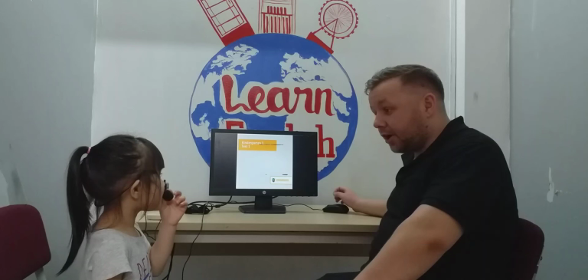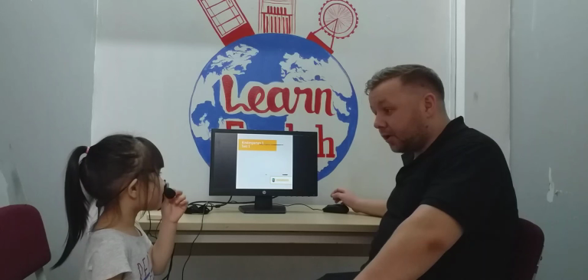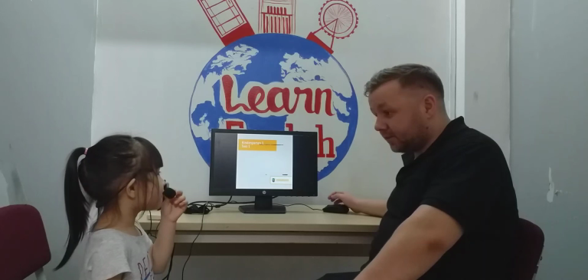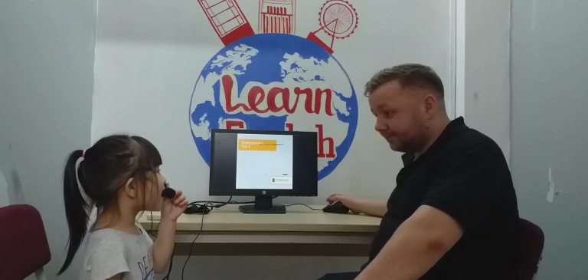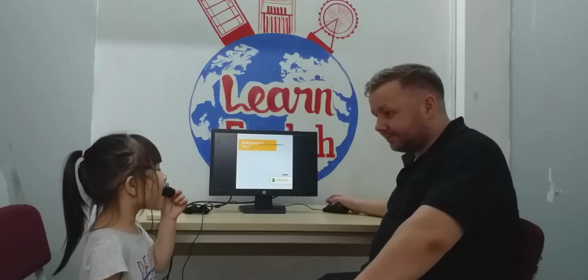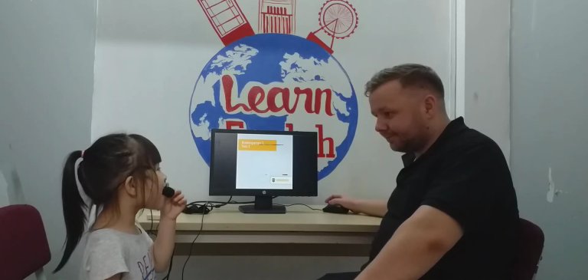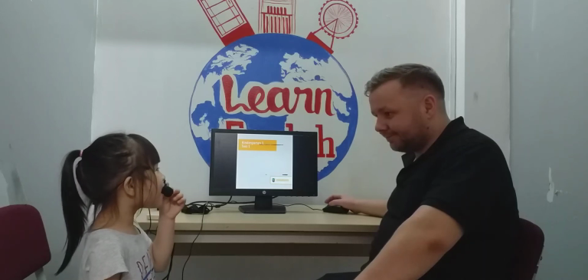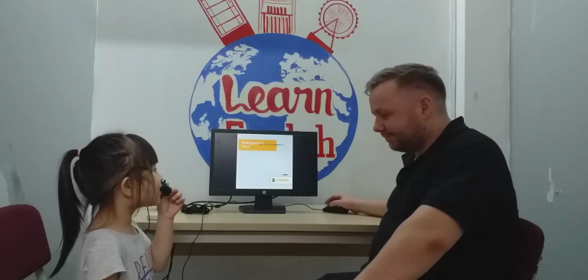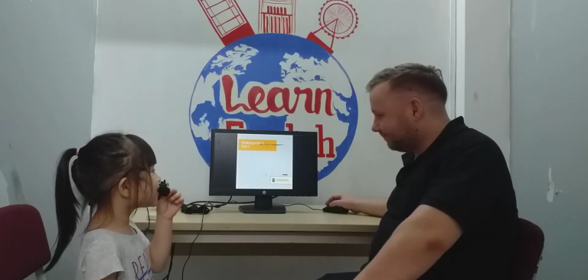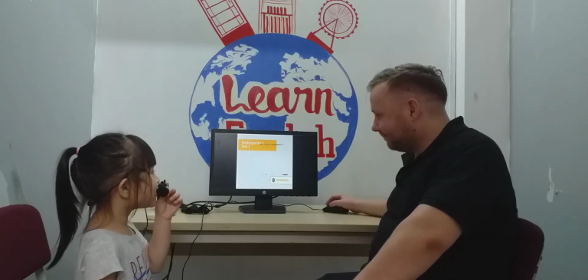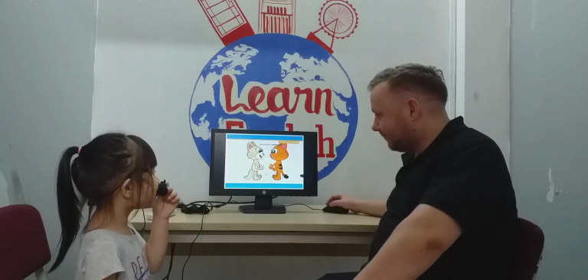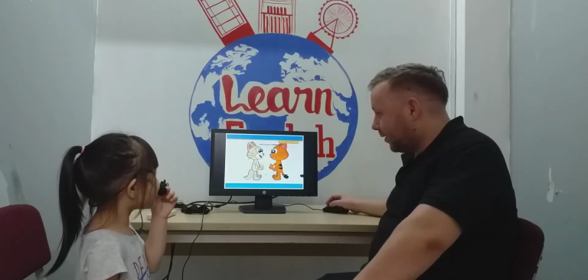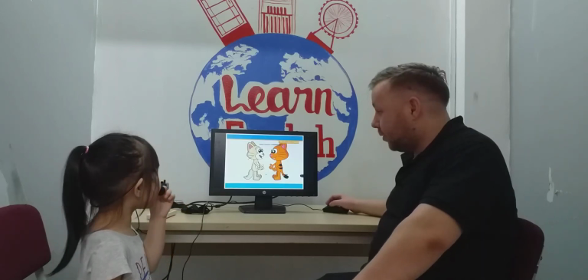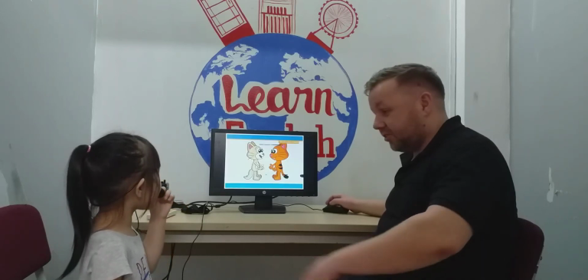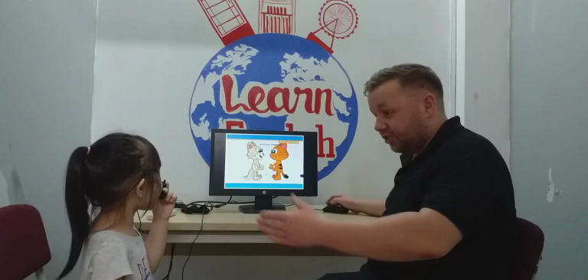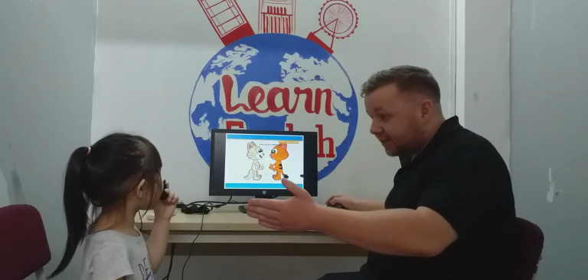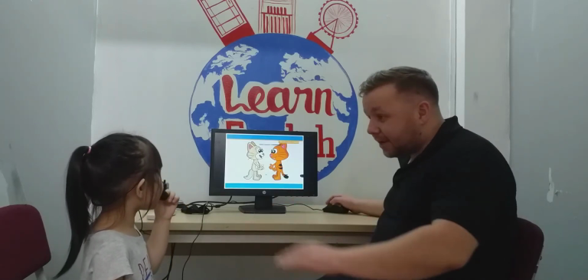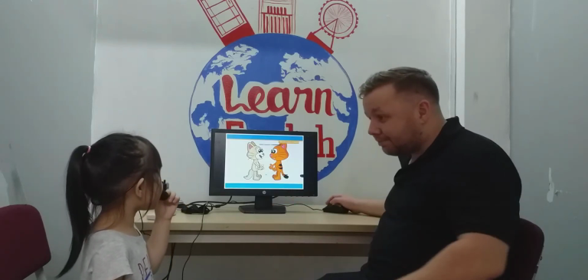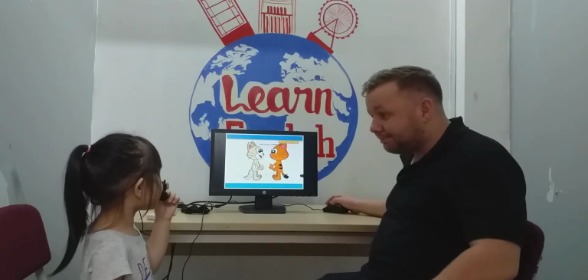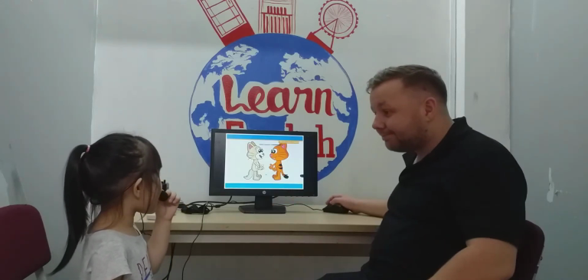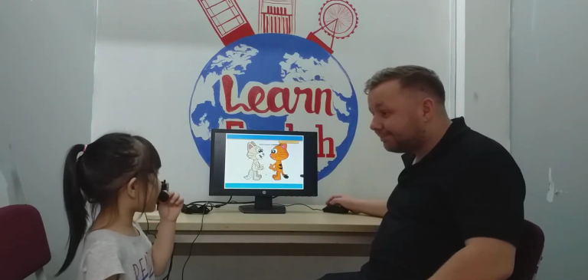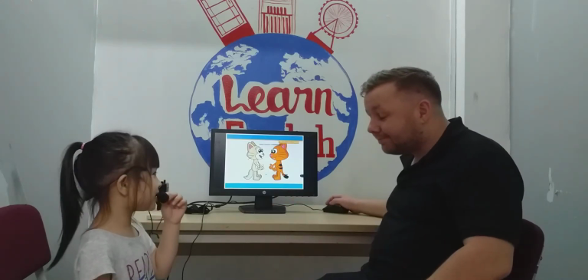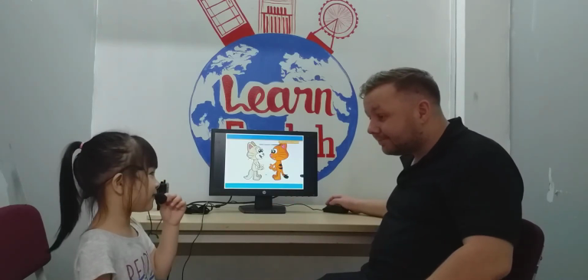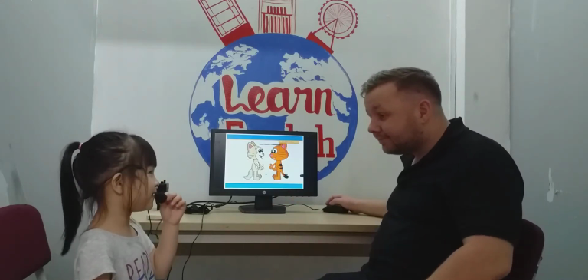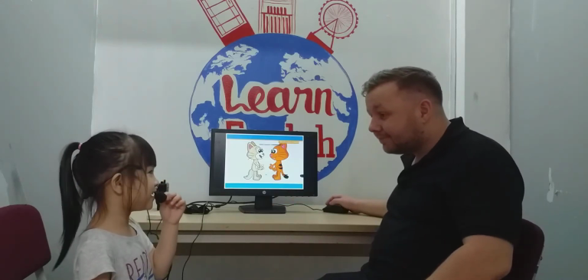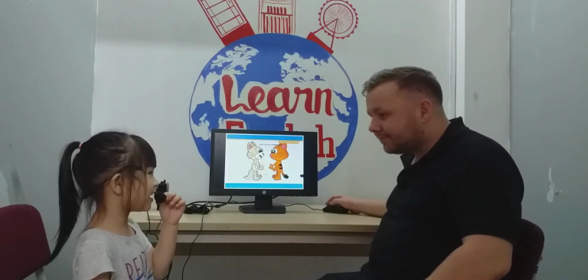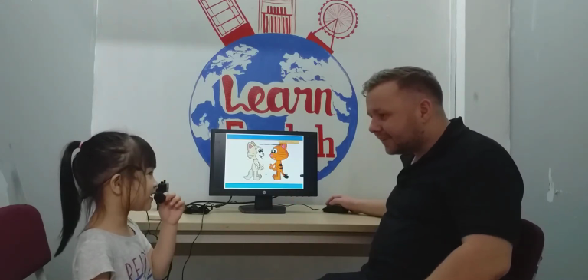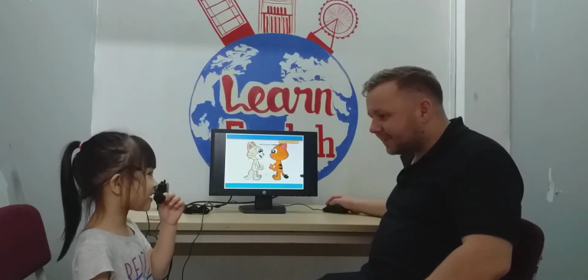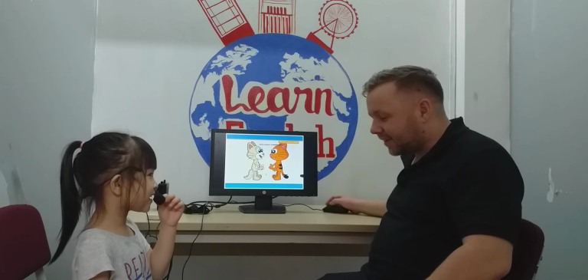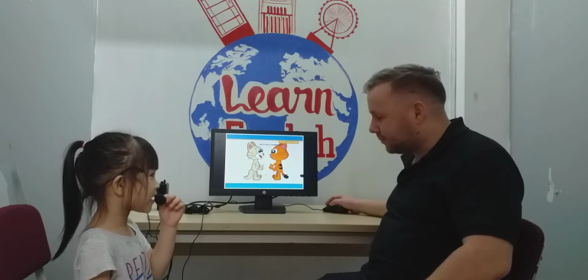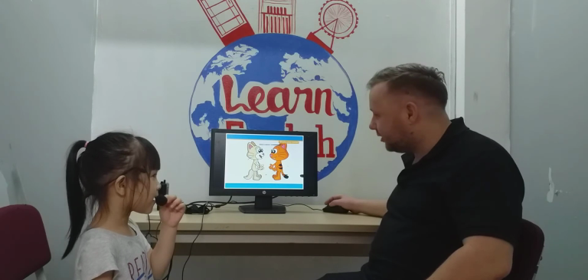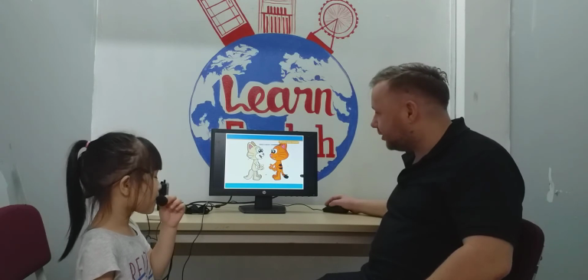Hello. Hello. What's your name? My name's Phil. Nice to meet you.